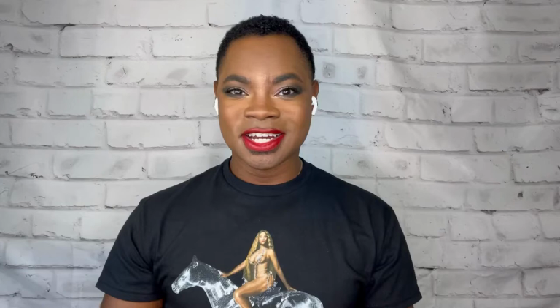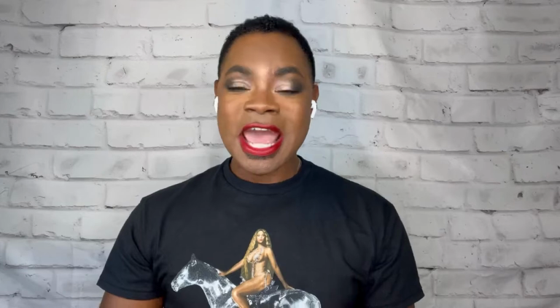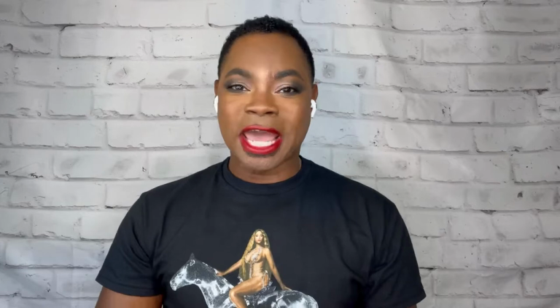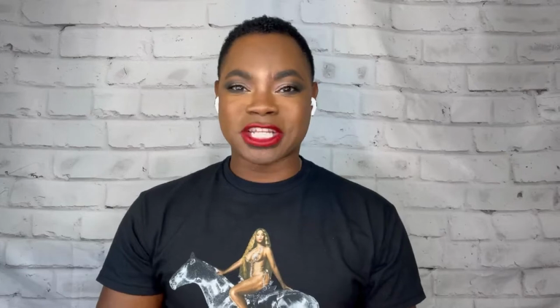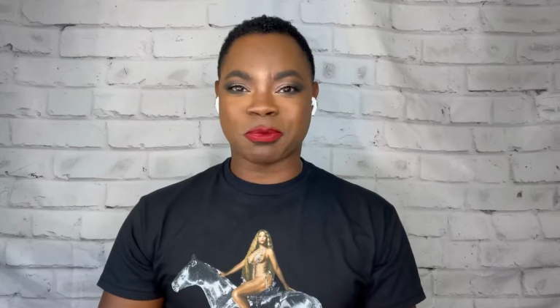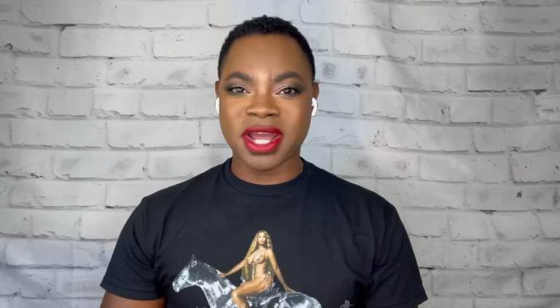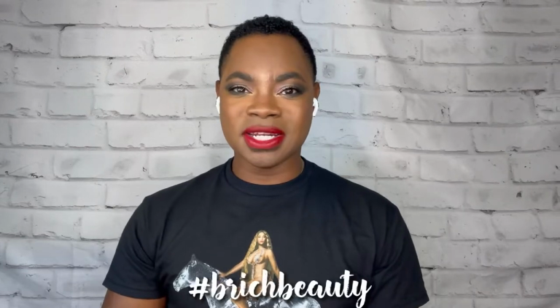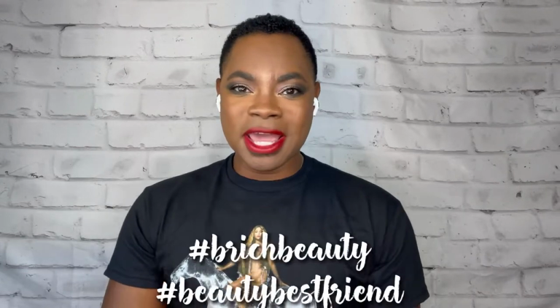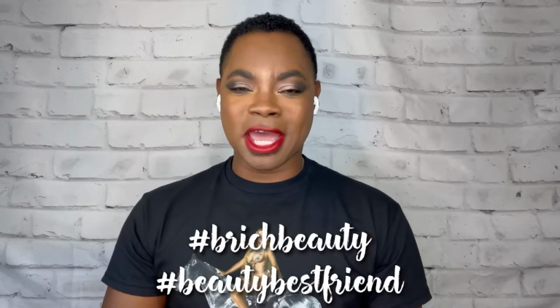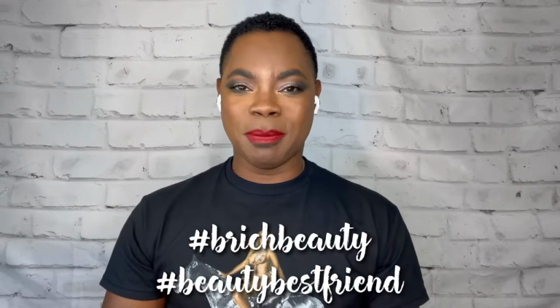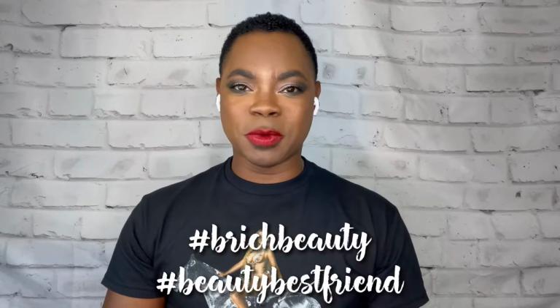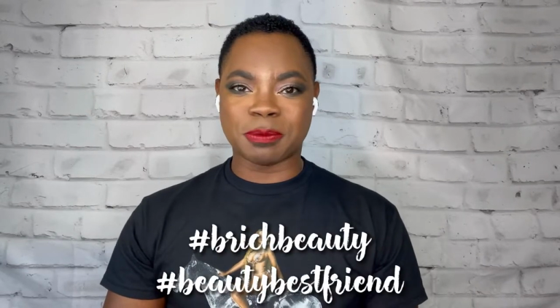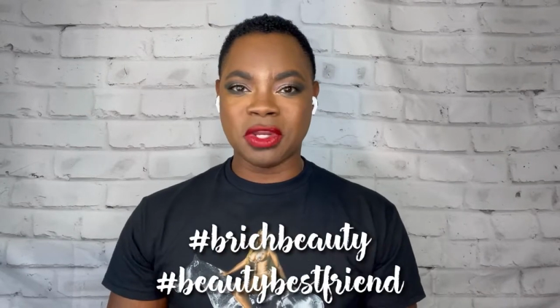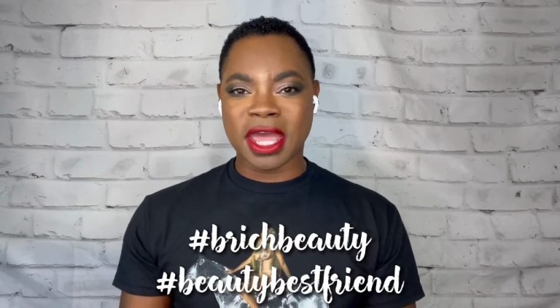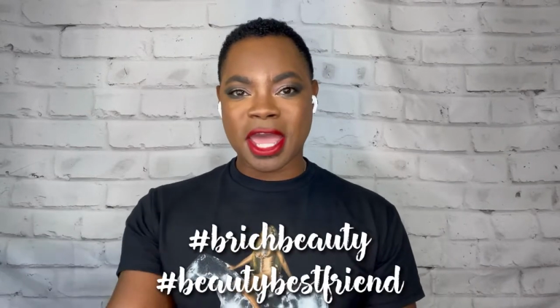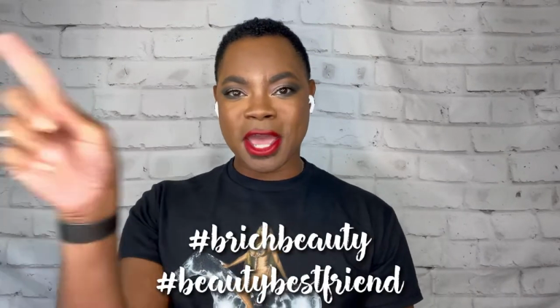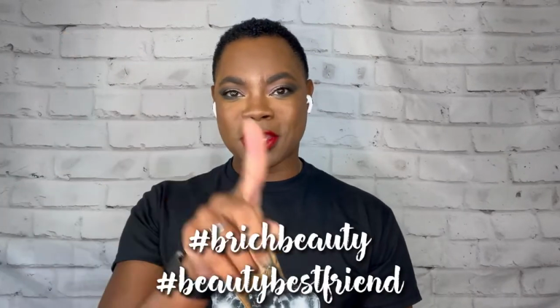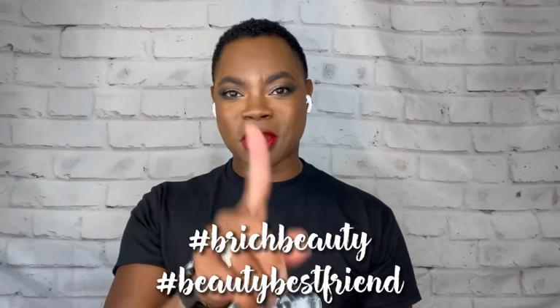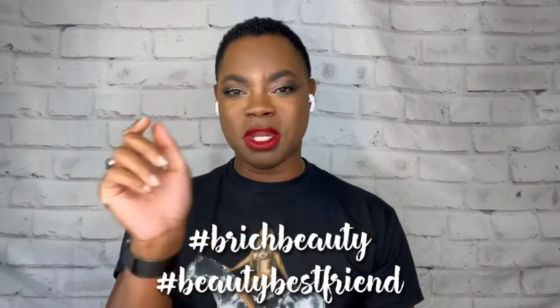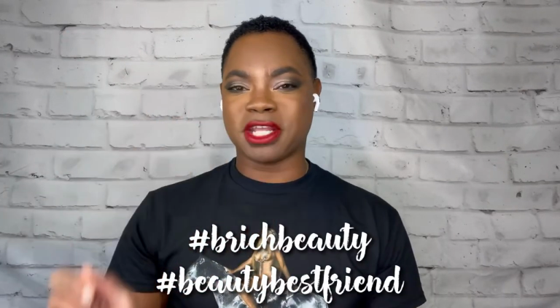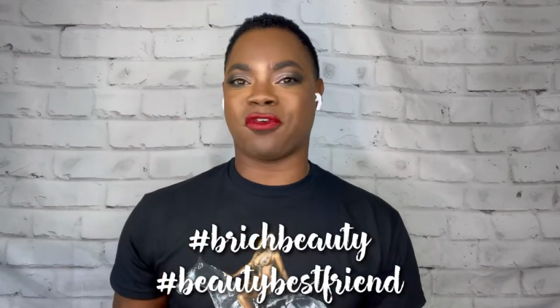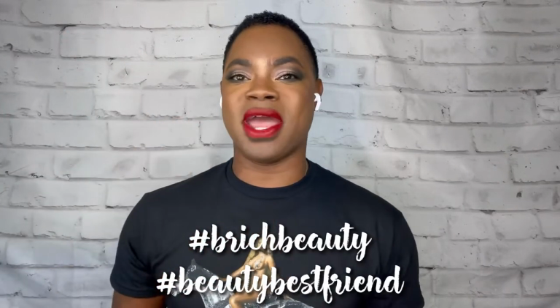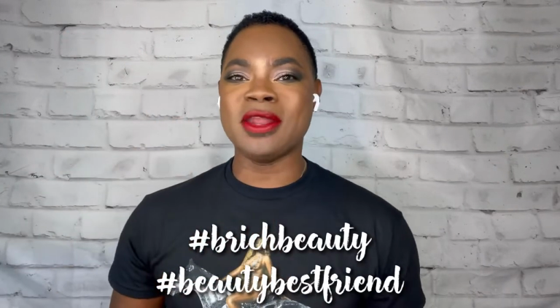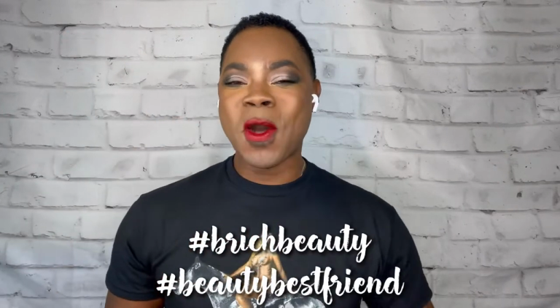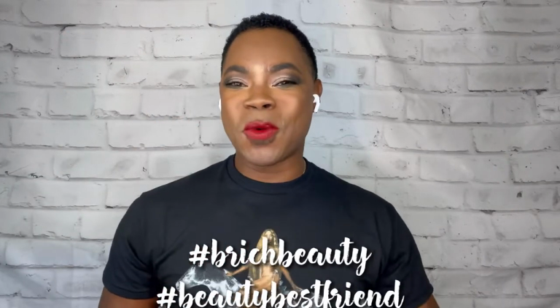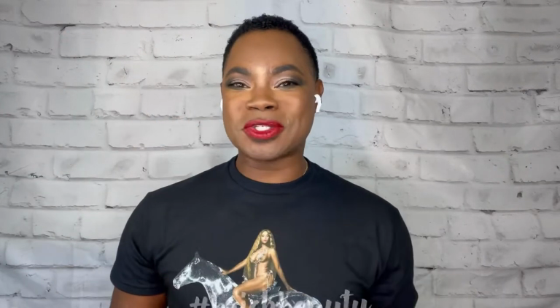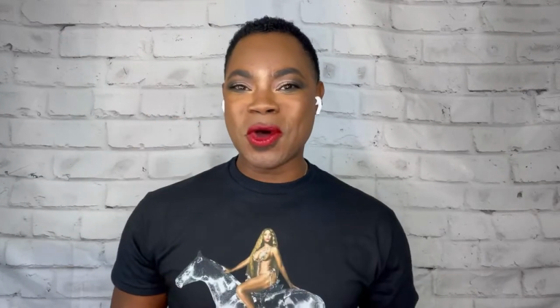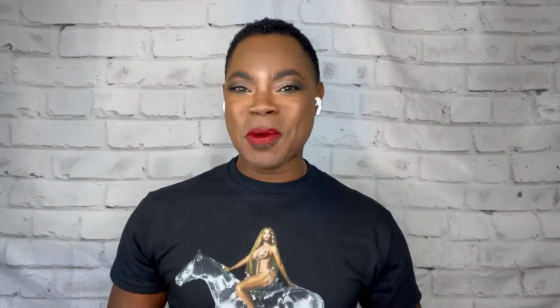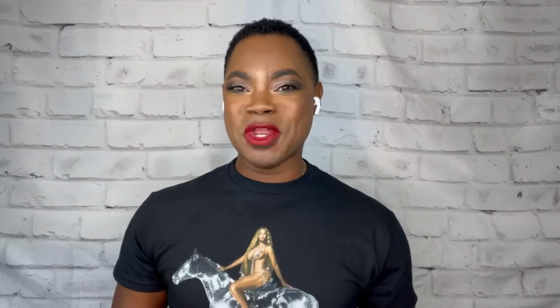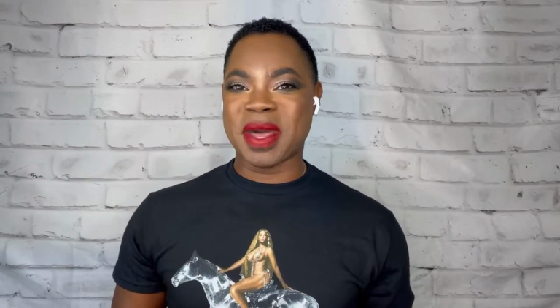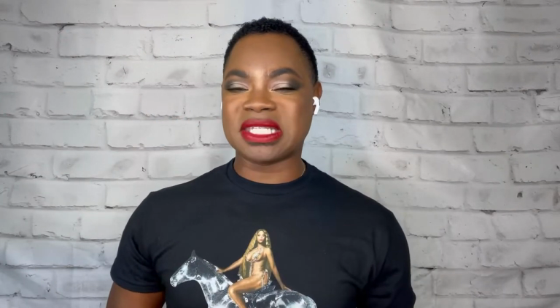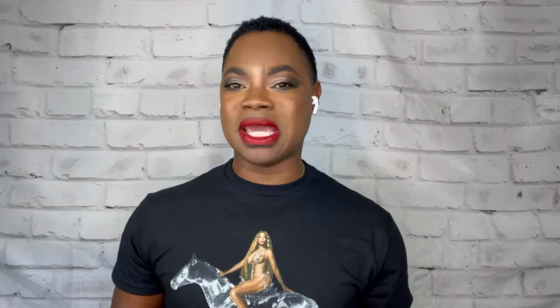Hey guys, it's Brandon, a.k.a. Be Rich Beauty, a.k.a. Your Beauty Best Friend. What's going on, Beauty Besties?